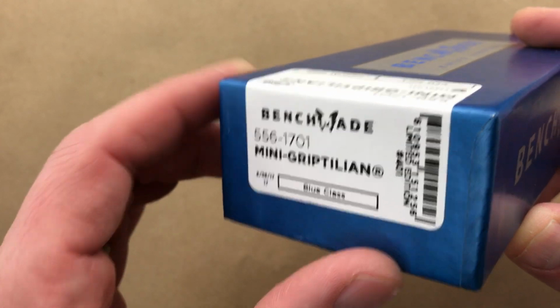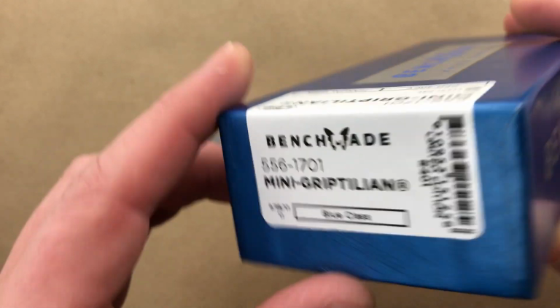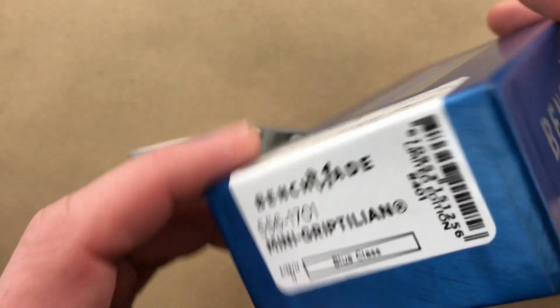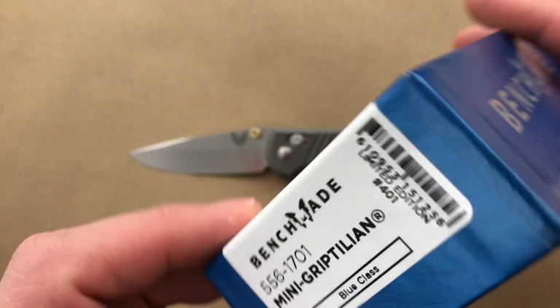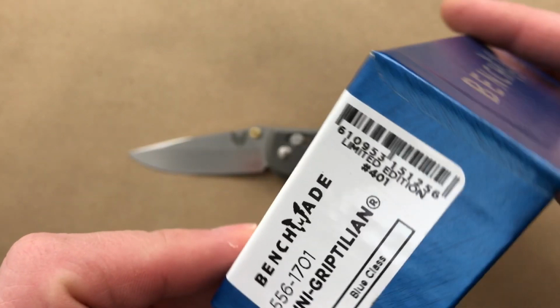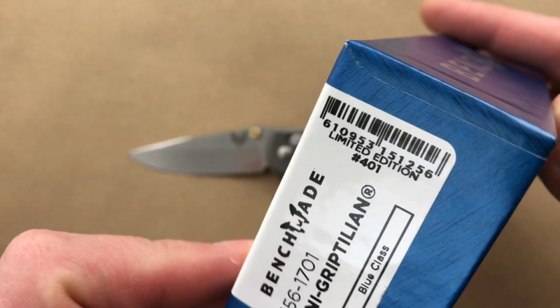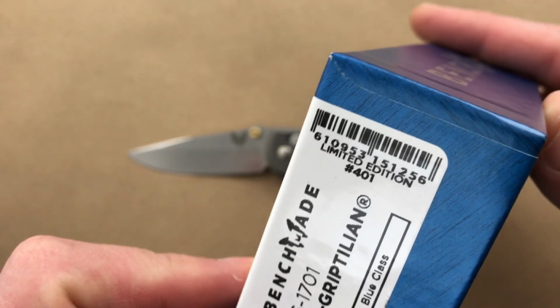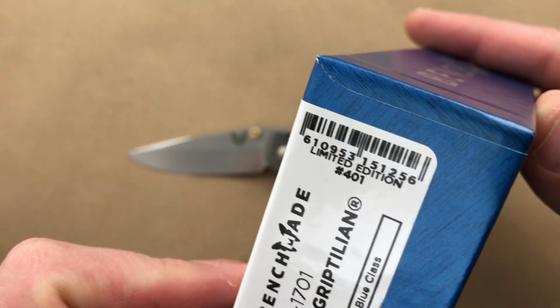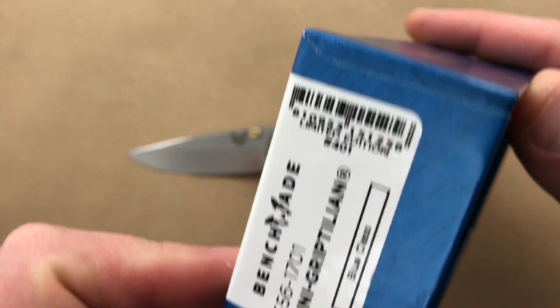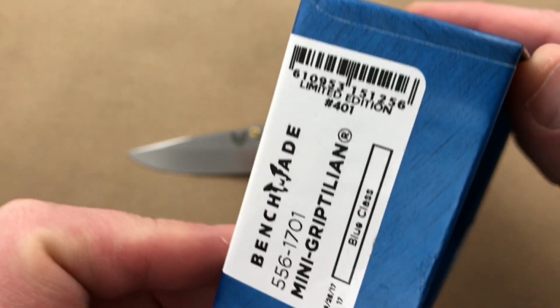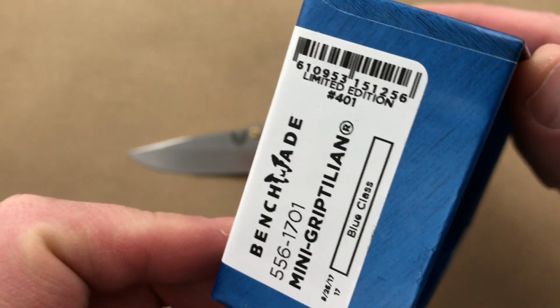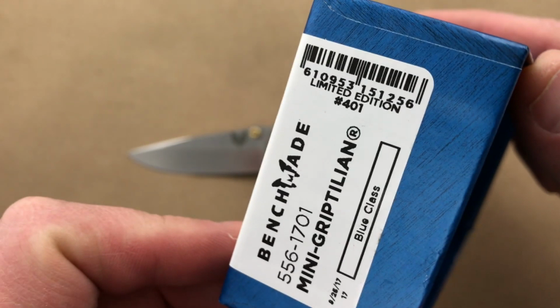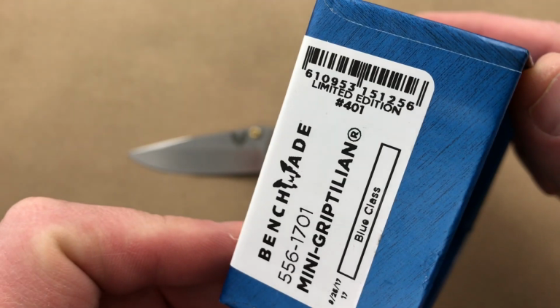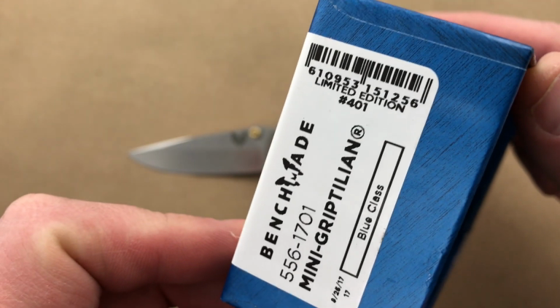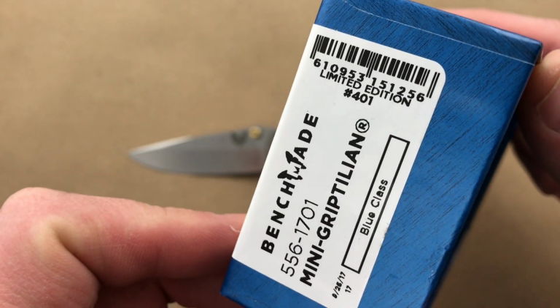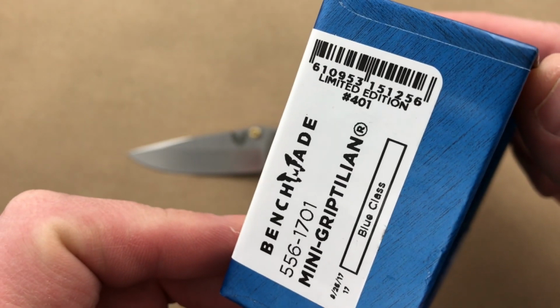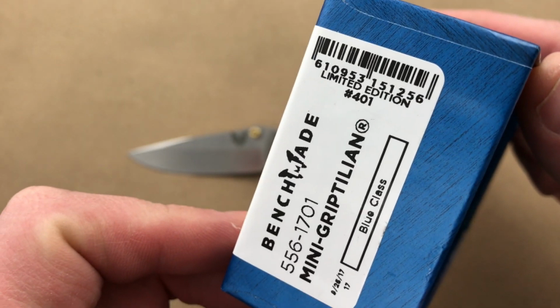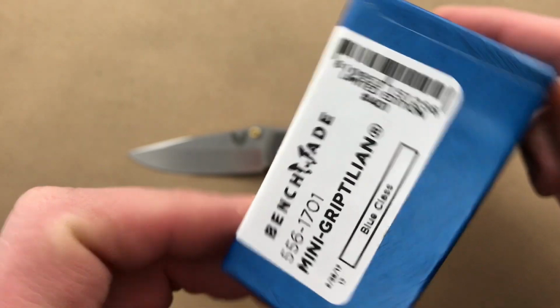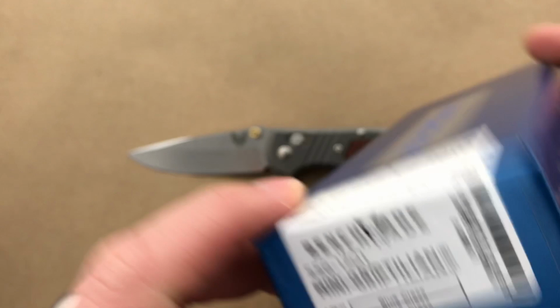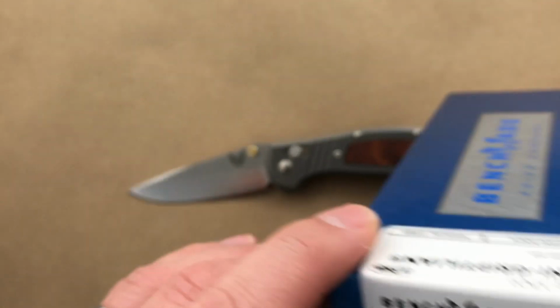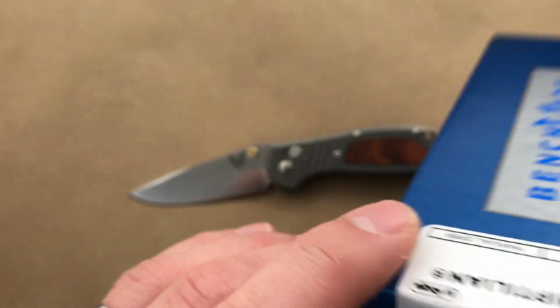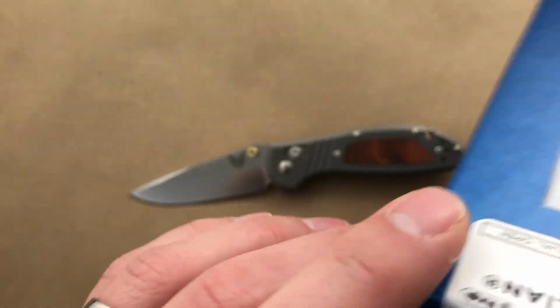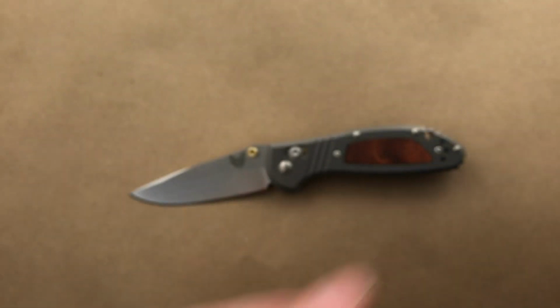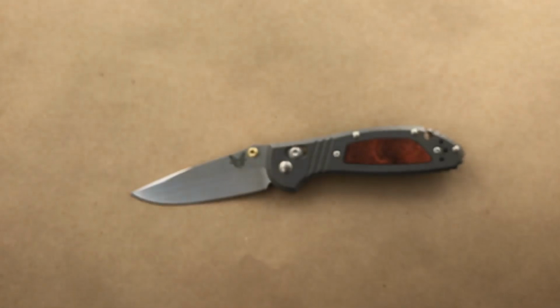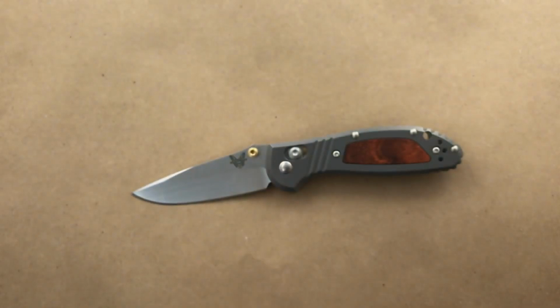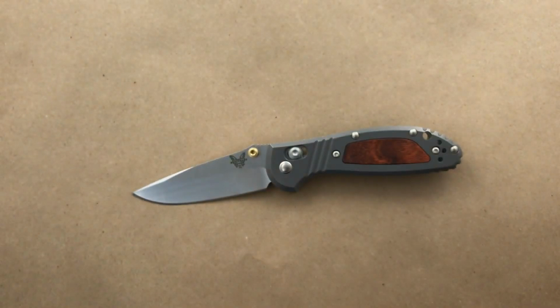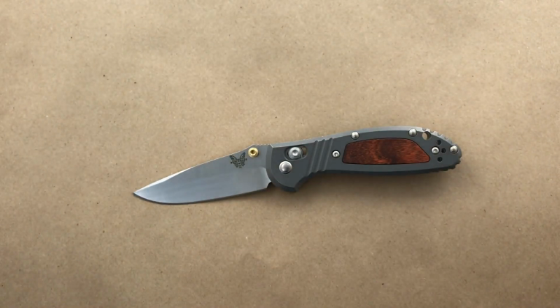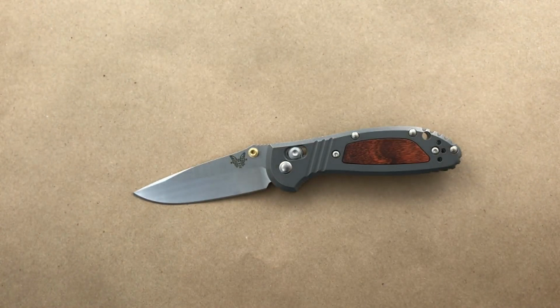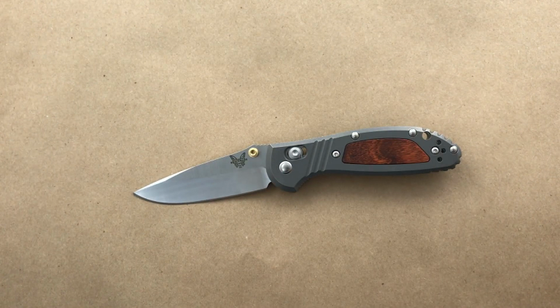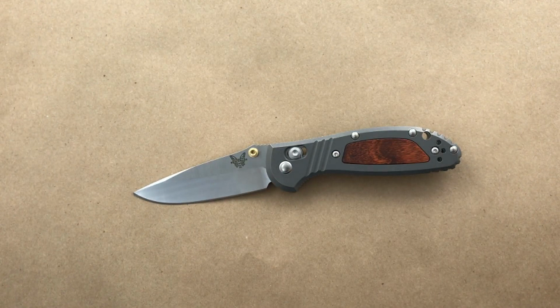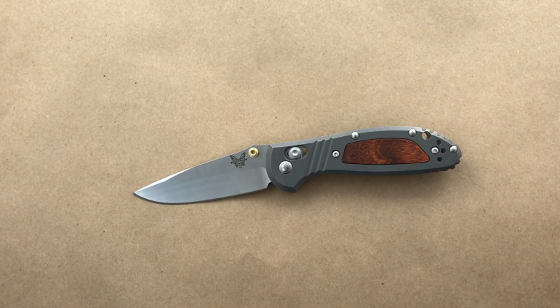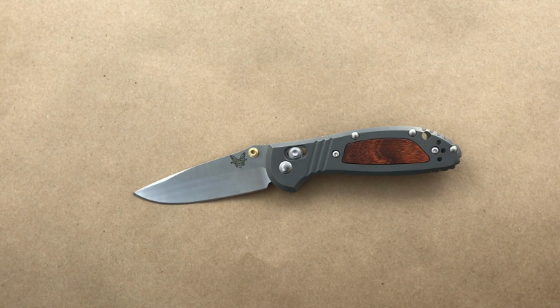These are limited — you can see the serial number 401 right there. And let's check out the knife.